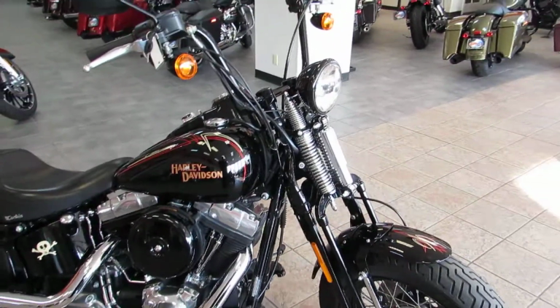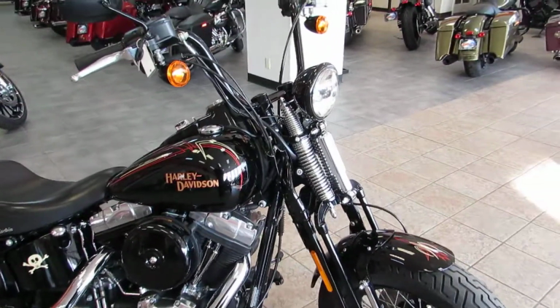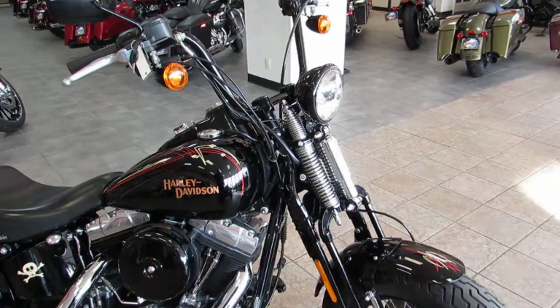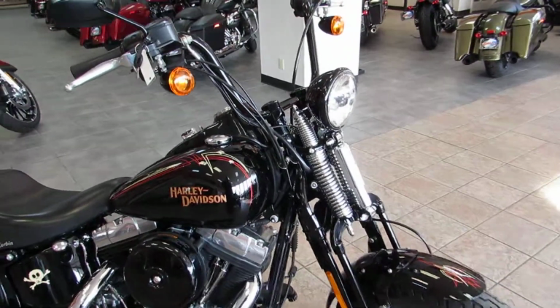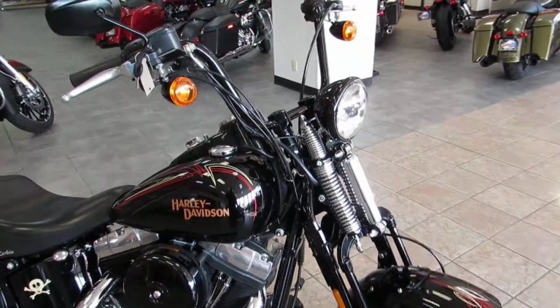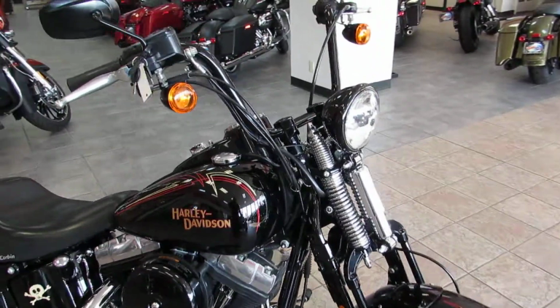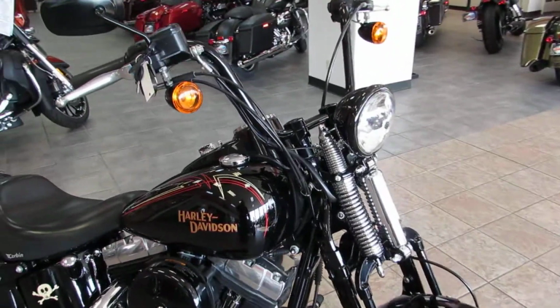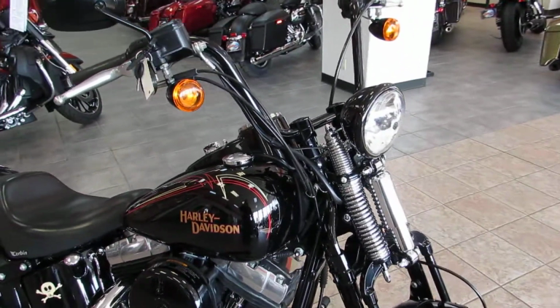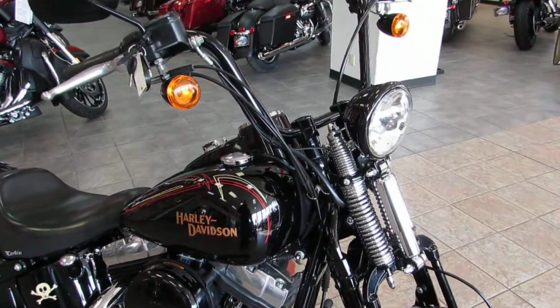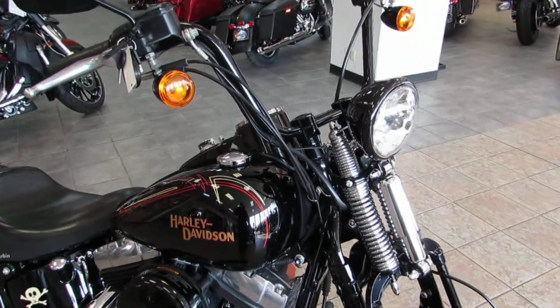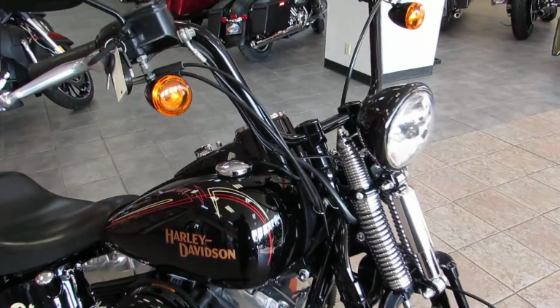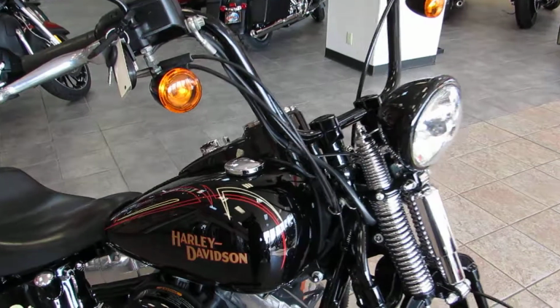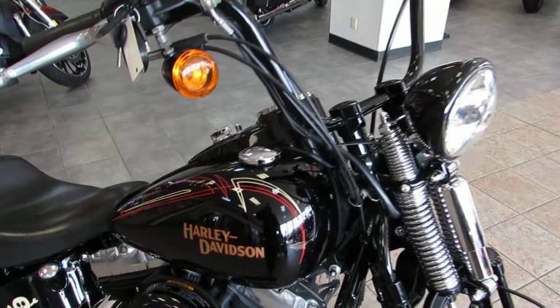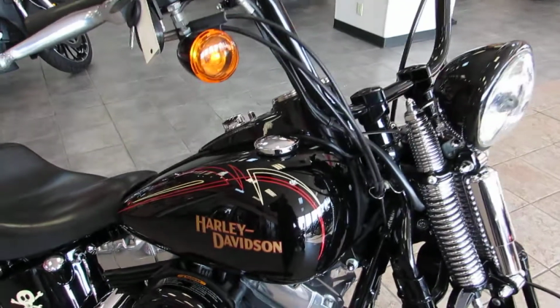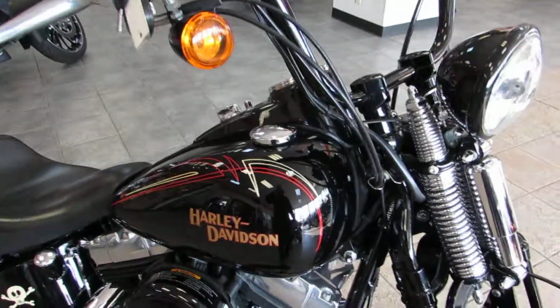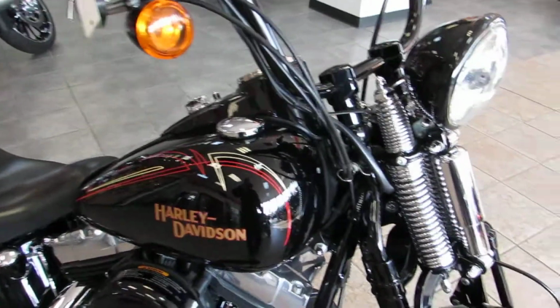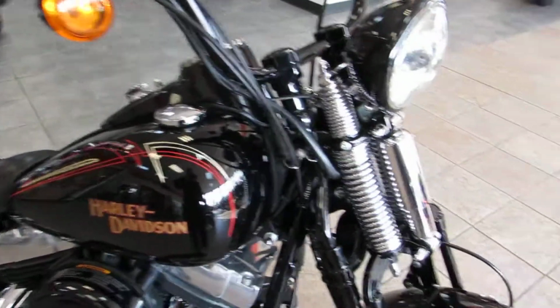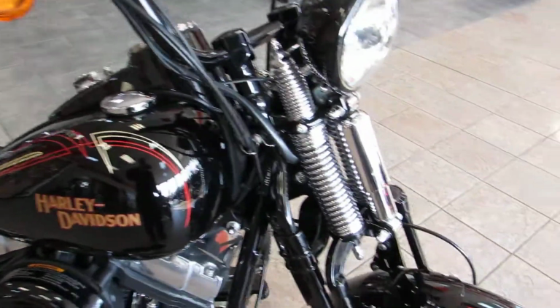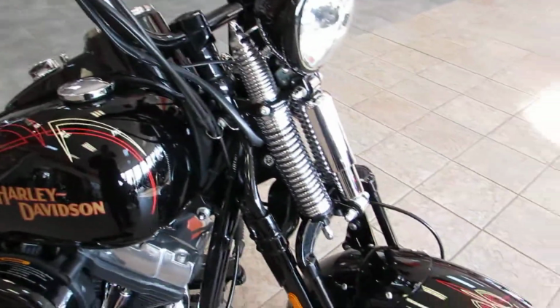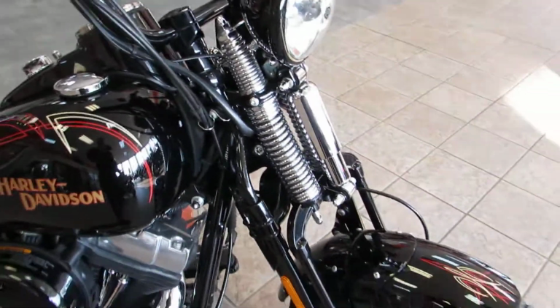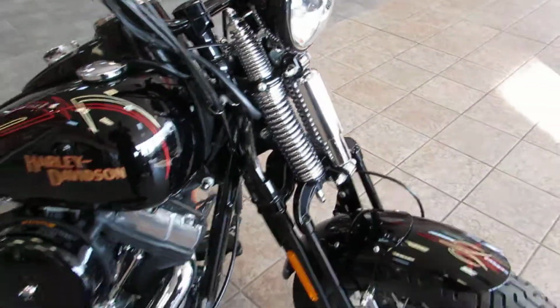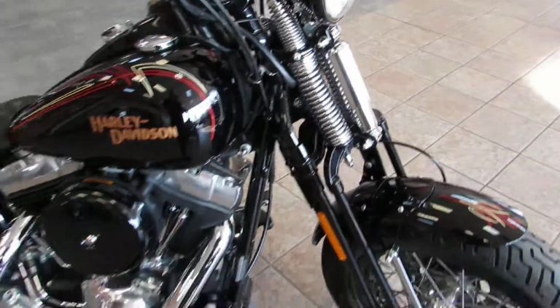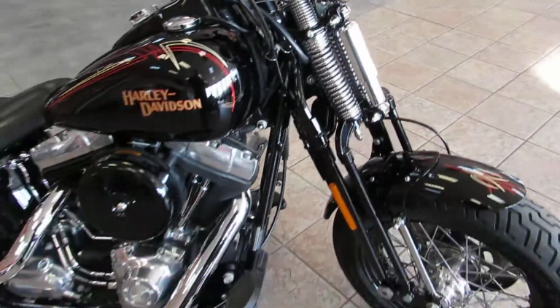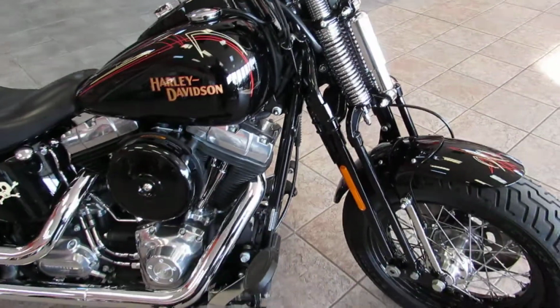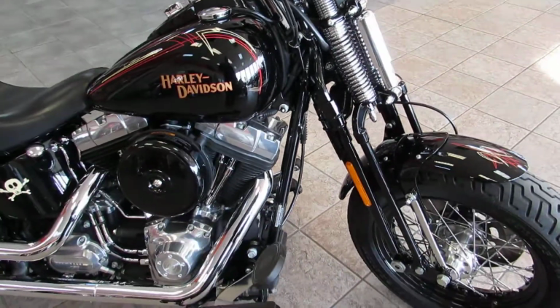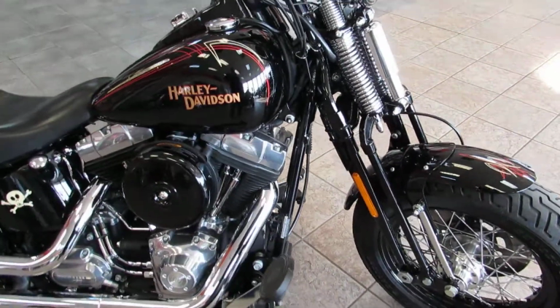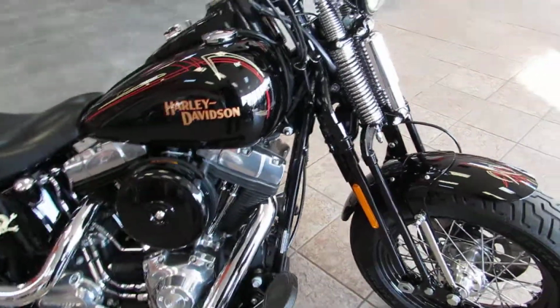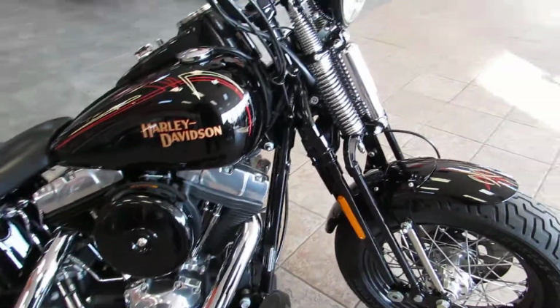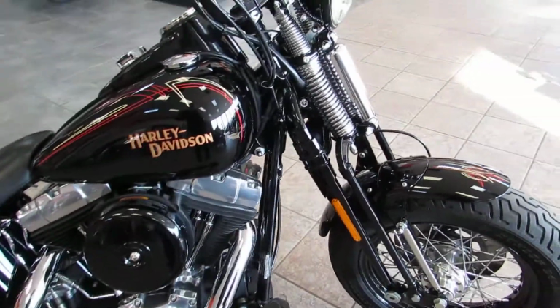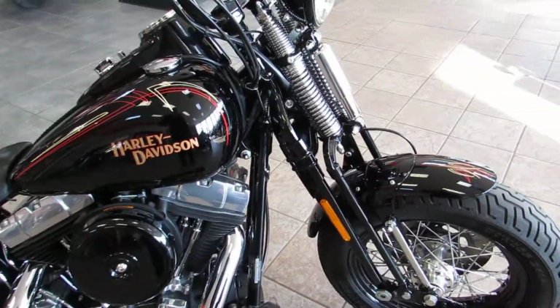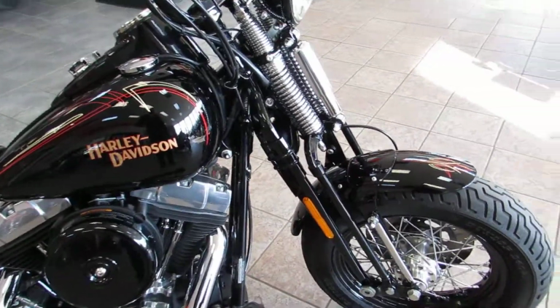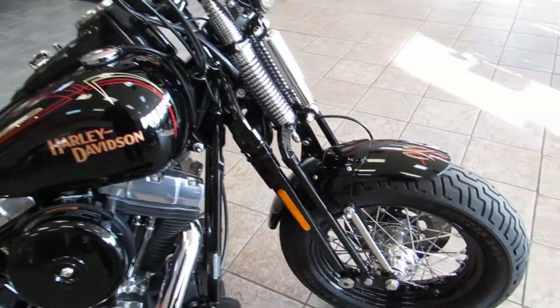Today we have a 2009 Crossbones. Of course, this is like the fully blacked-out Springer — the last one they made.